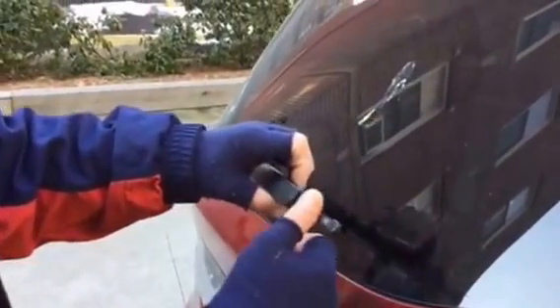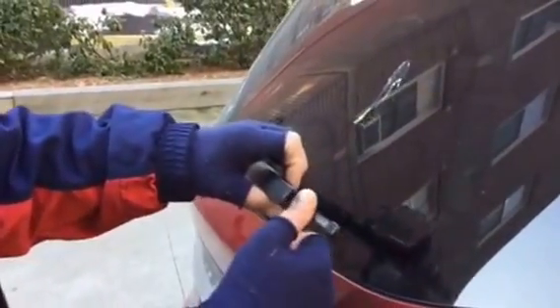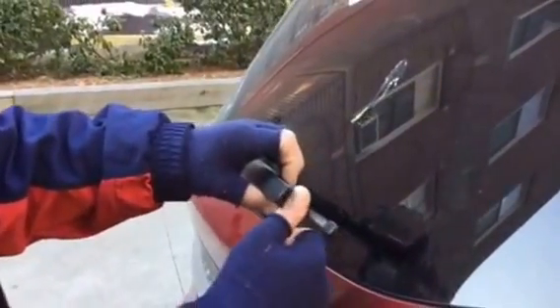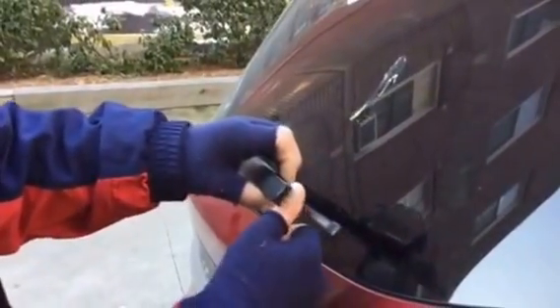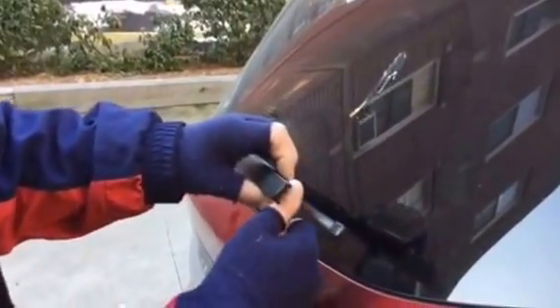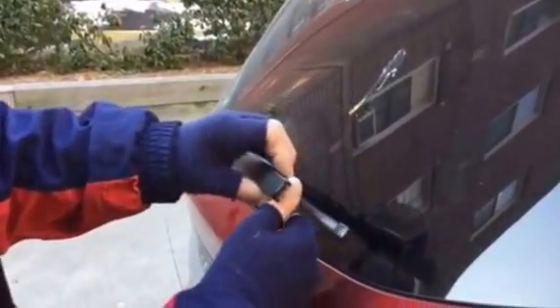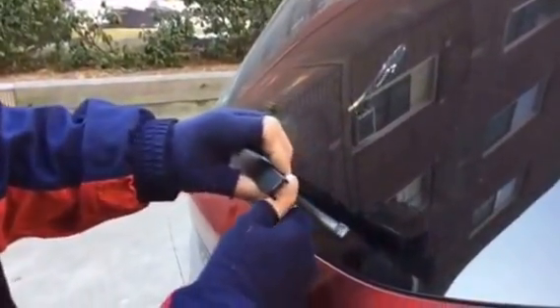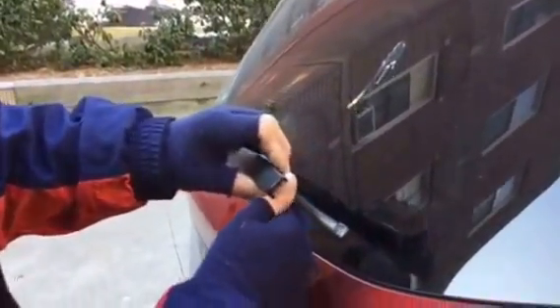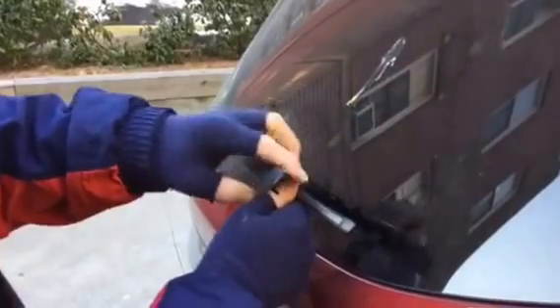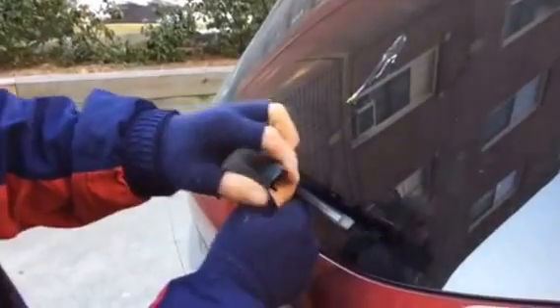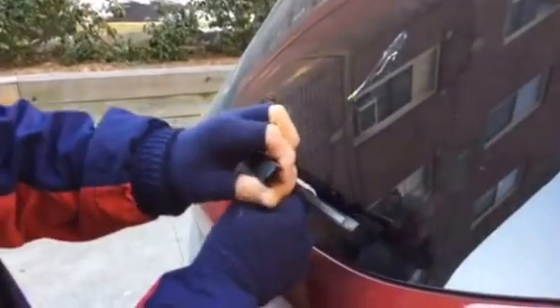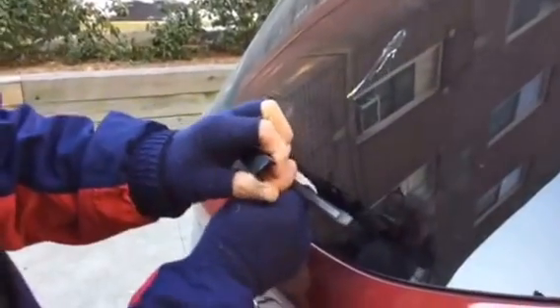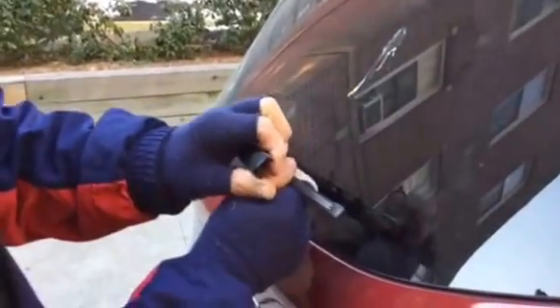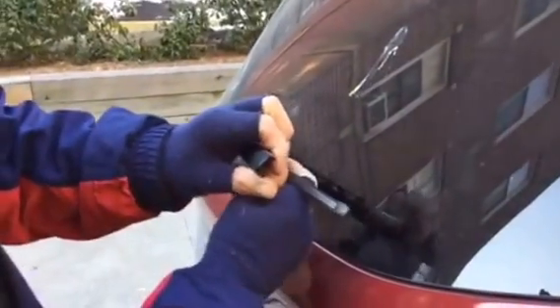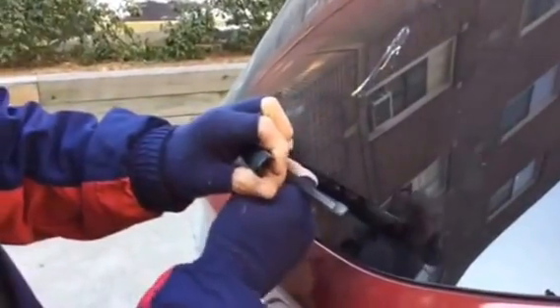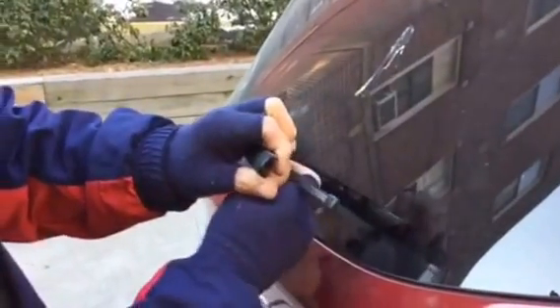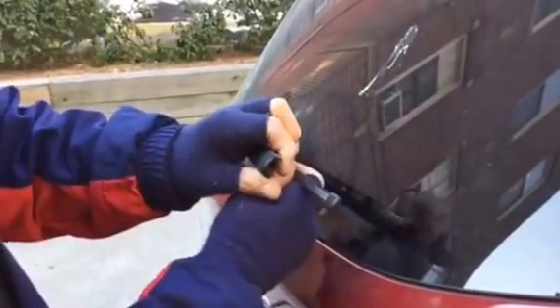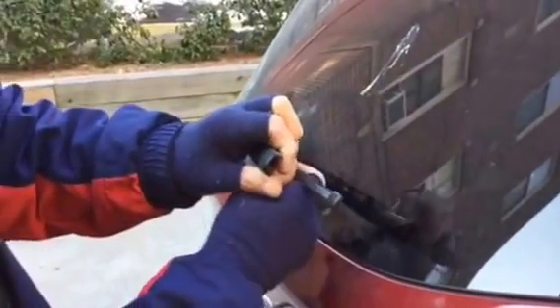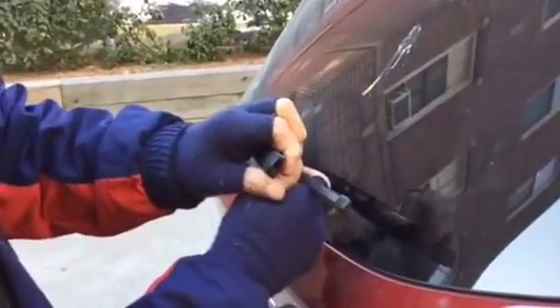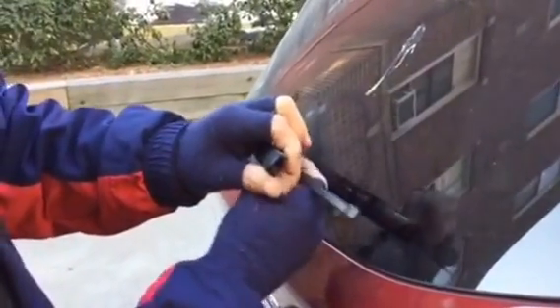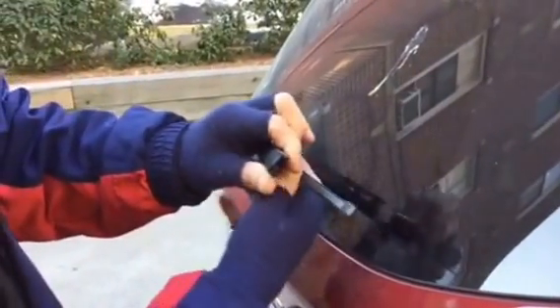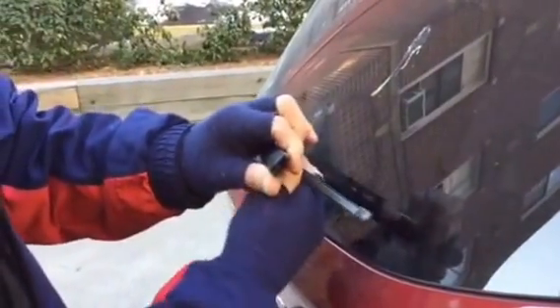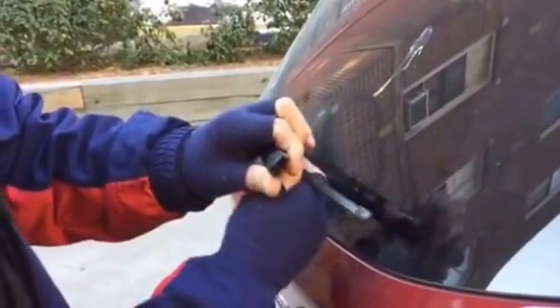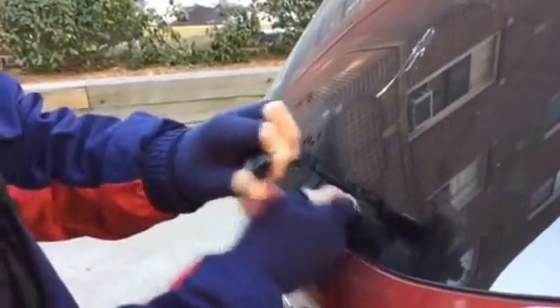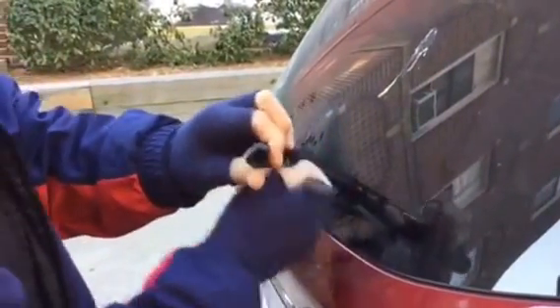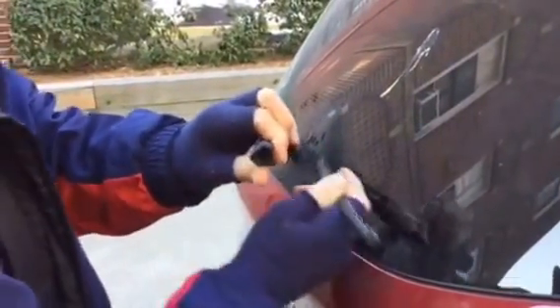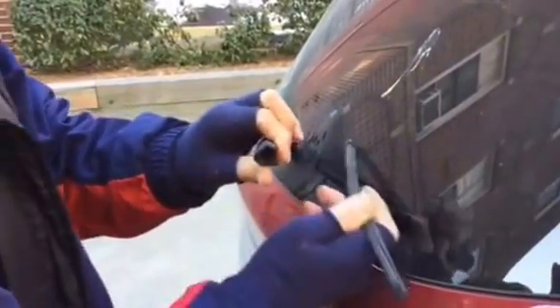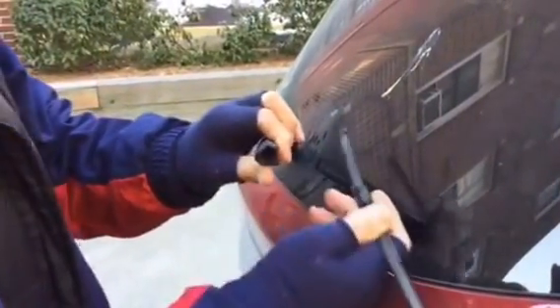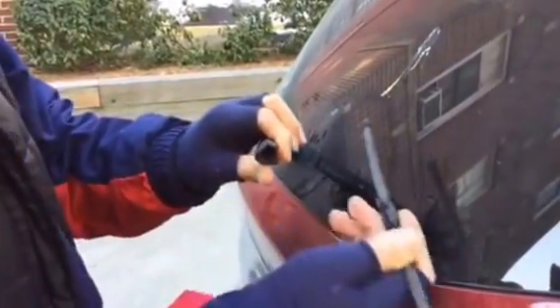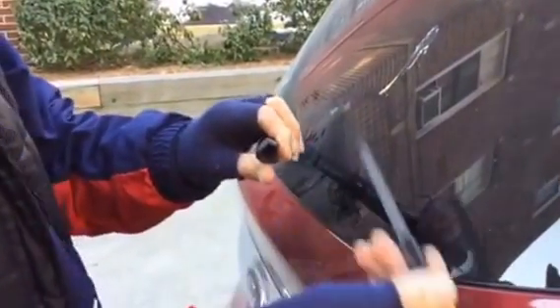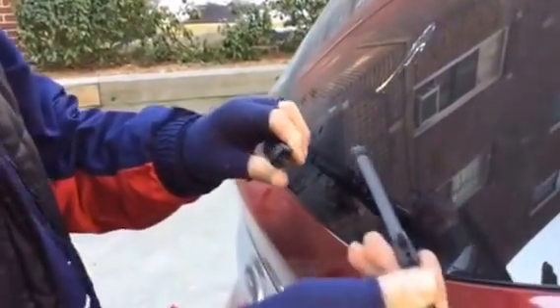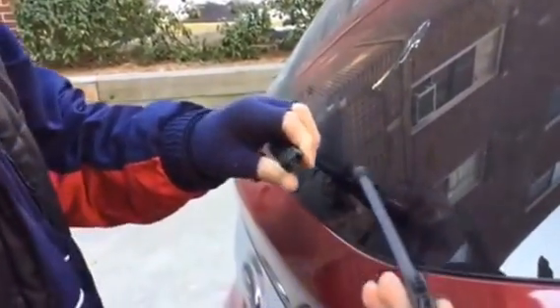Put your finger in there and just push down. Give it a little hard time, and the wiper comes right out.